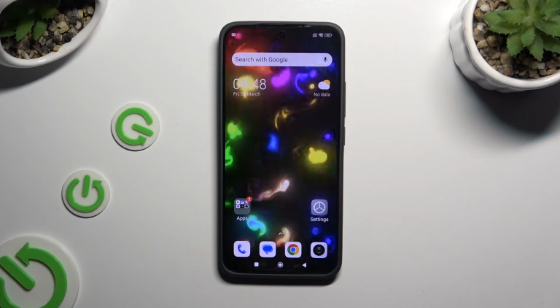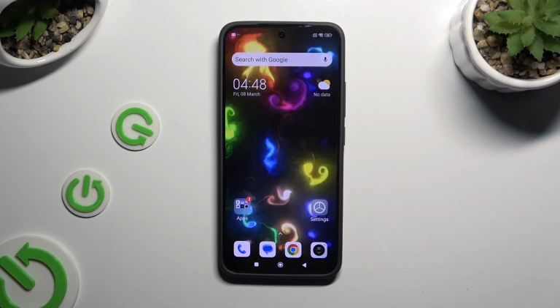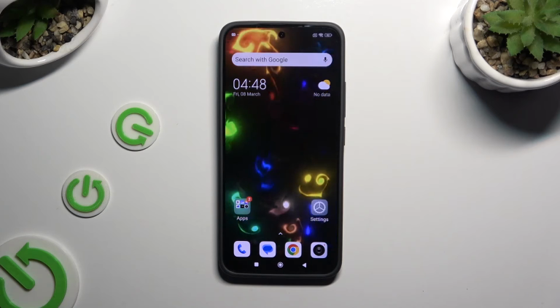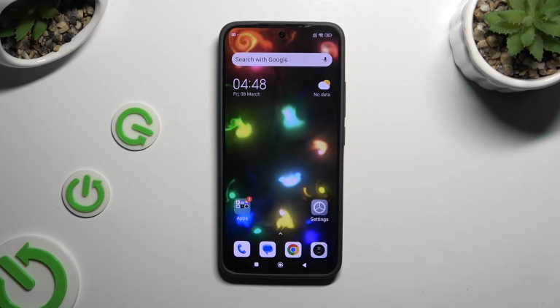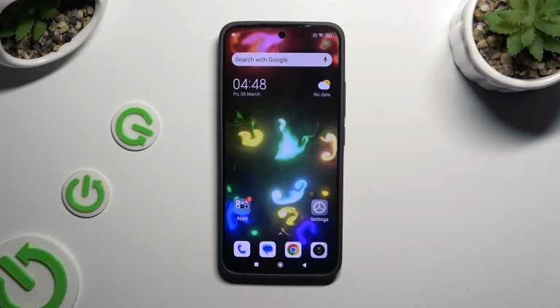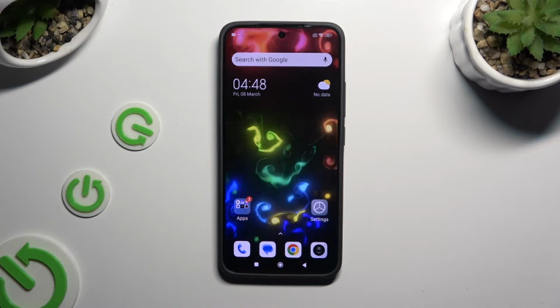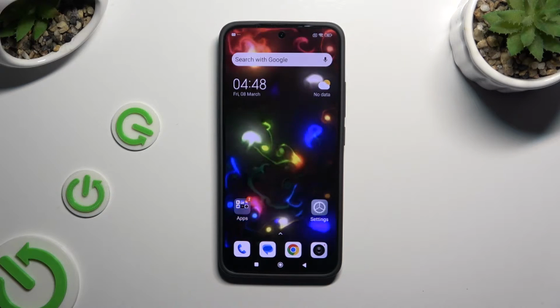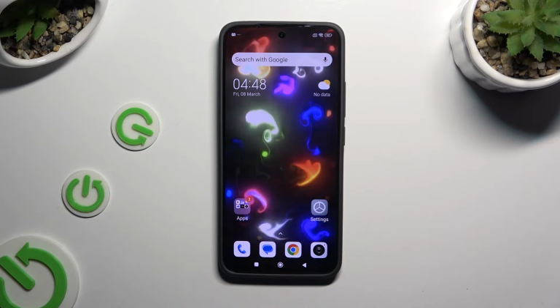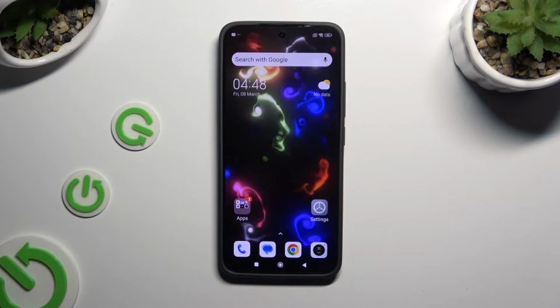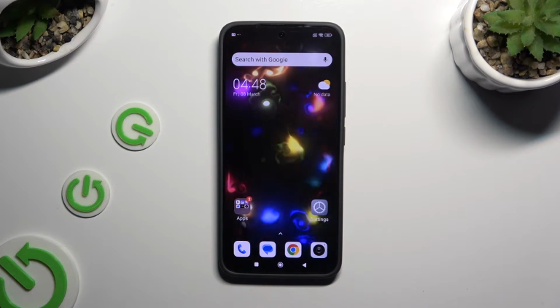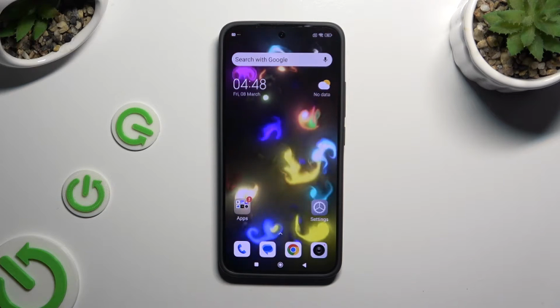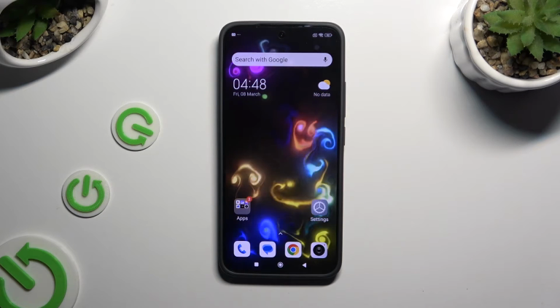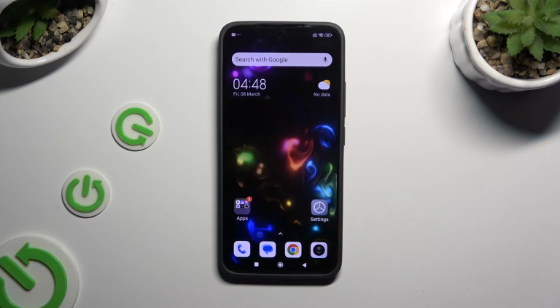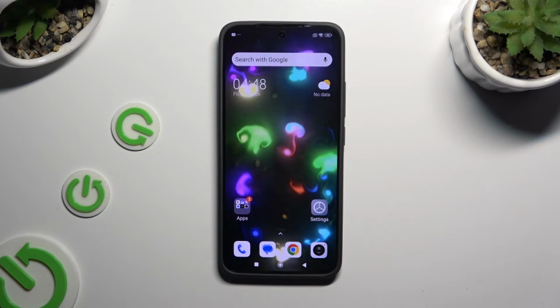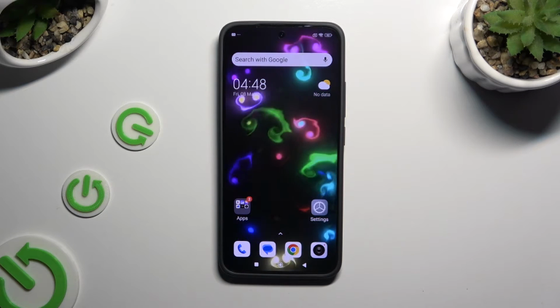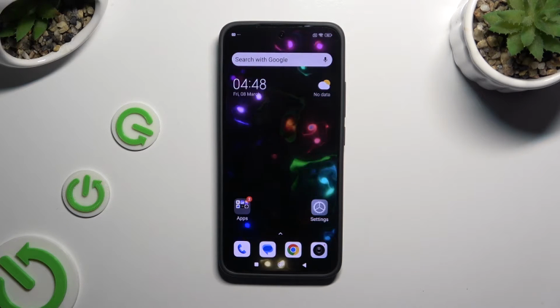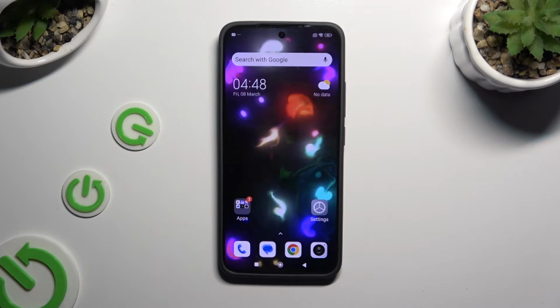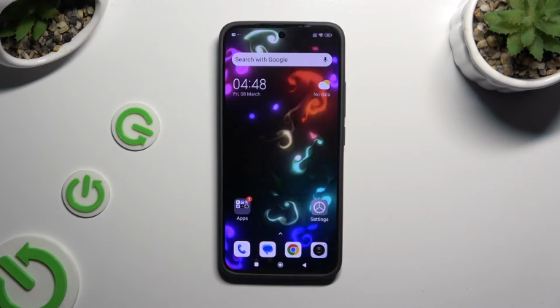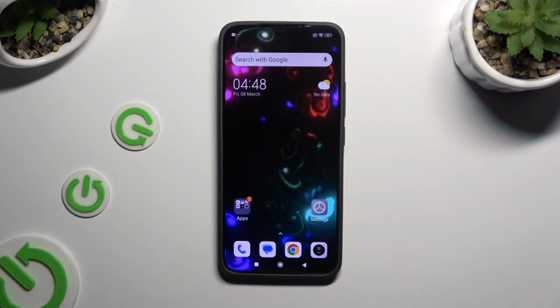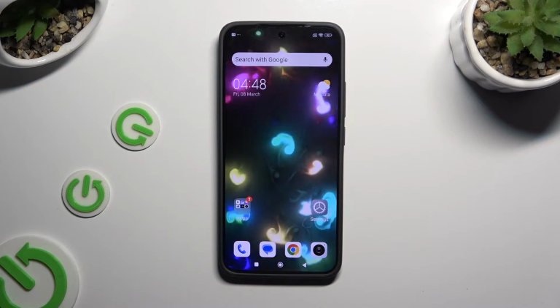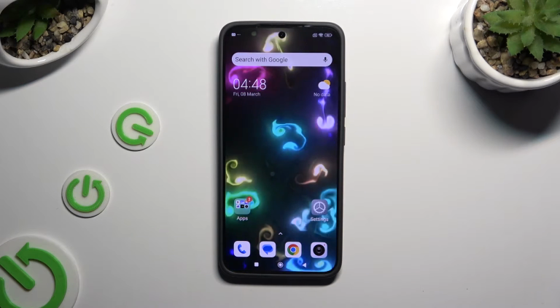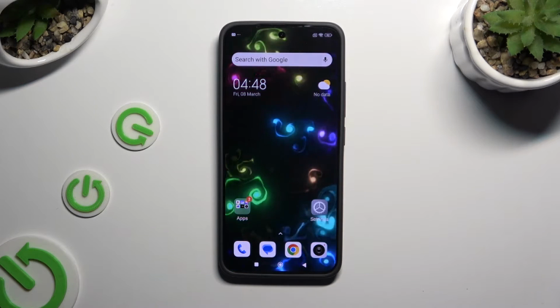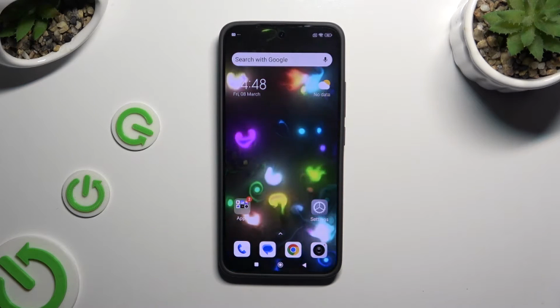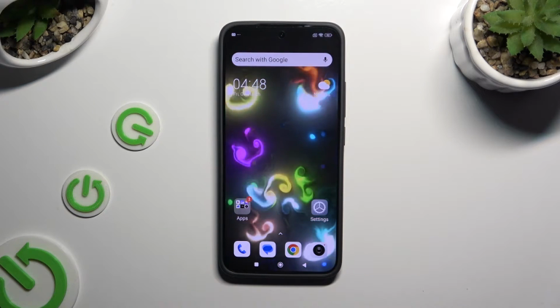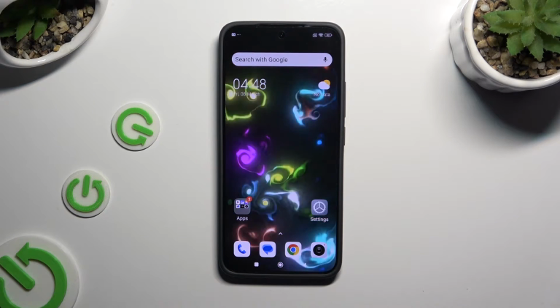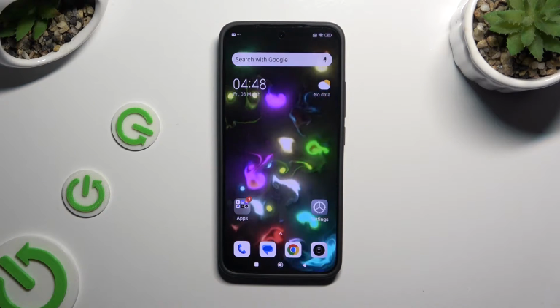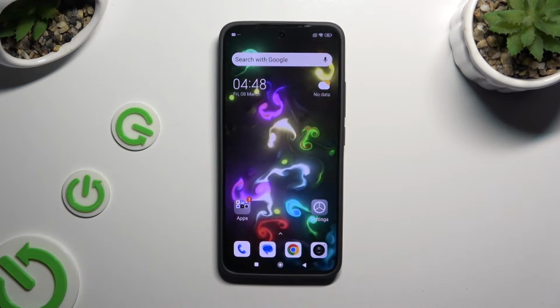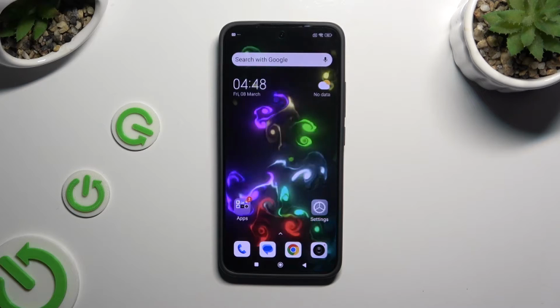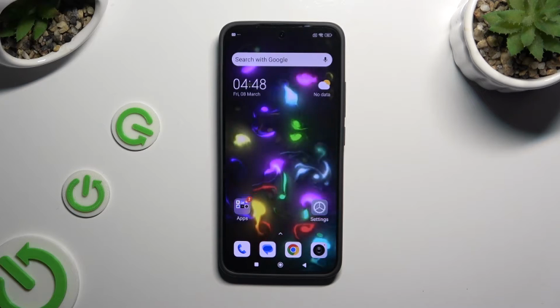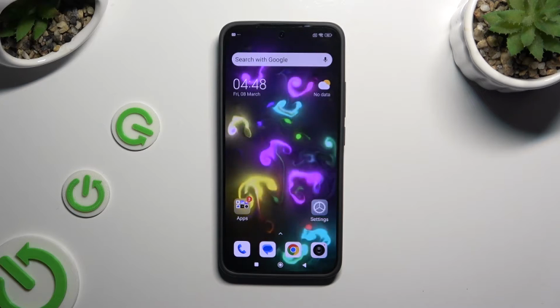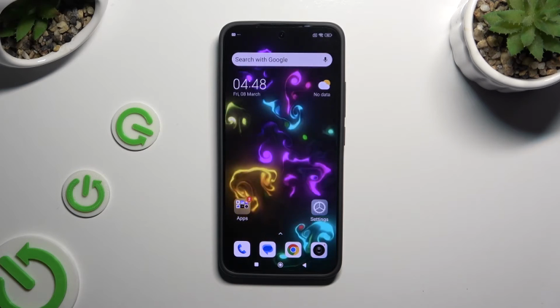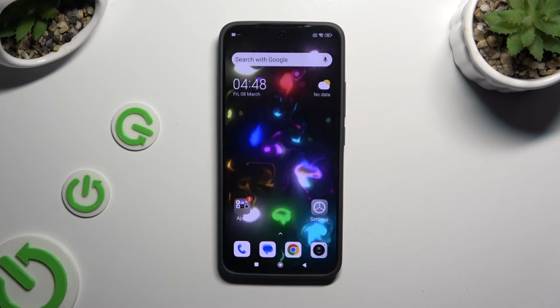In front of me is the Xiaomi 13 and today I would like to show you how you can set up an alarm clock.